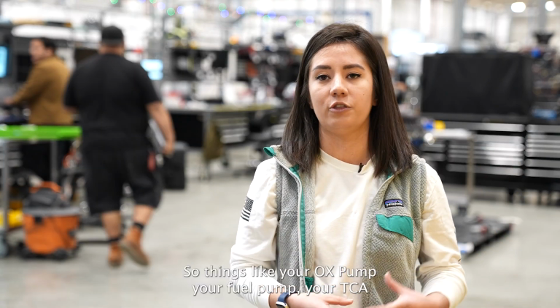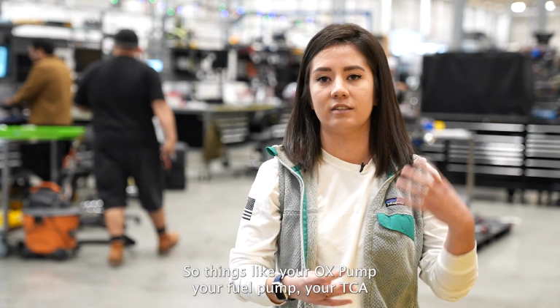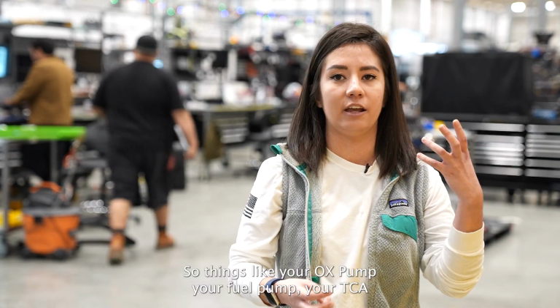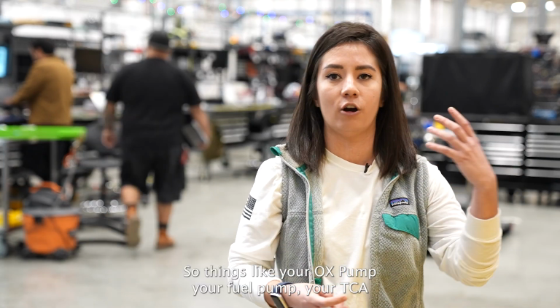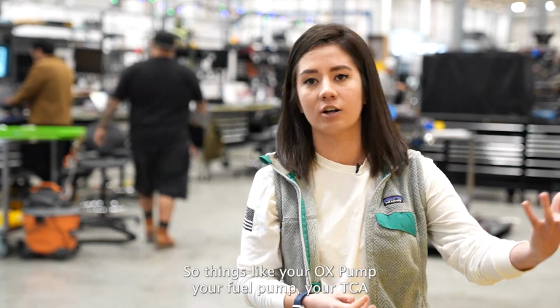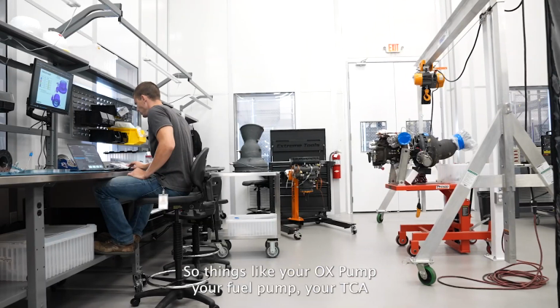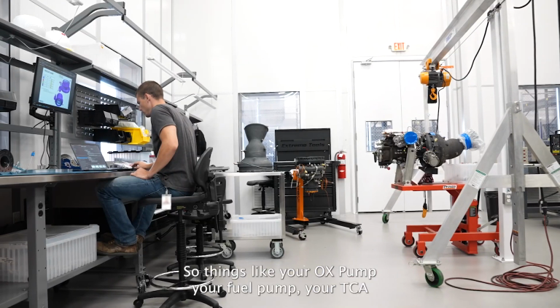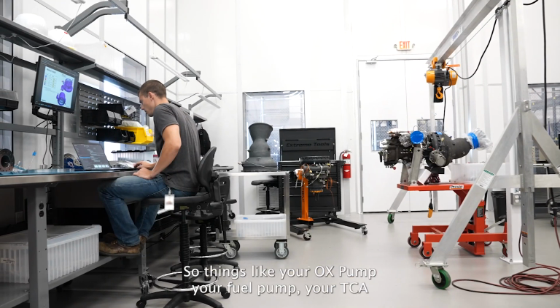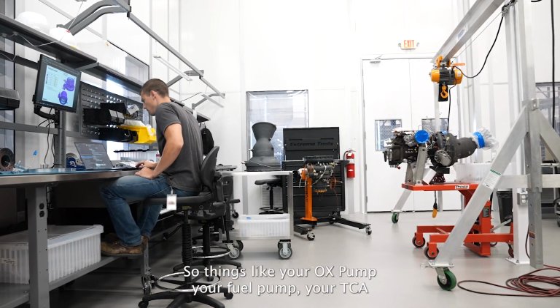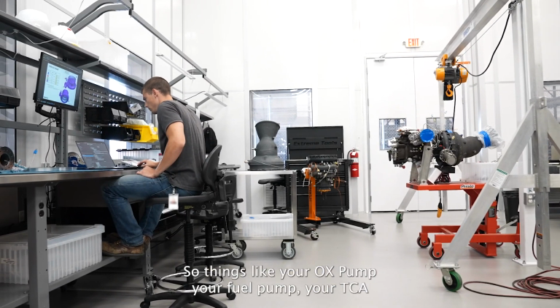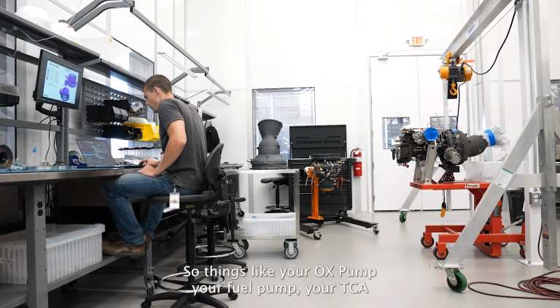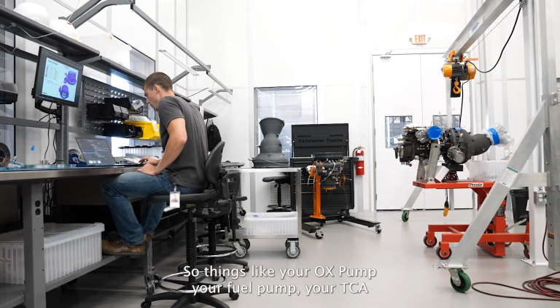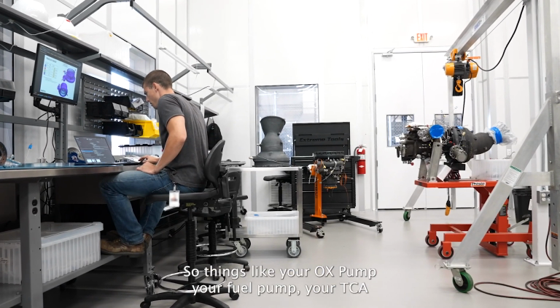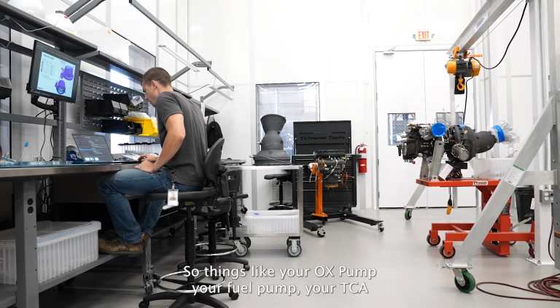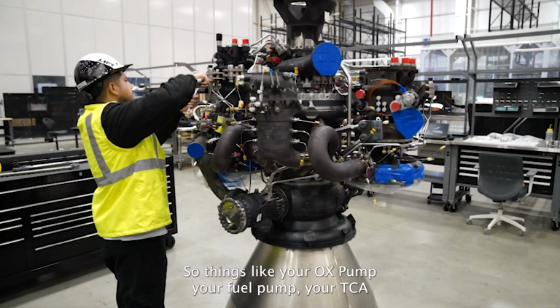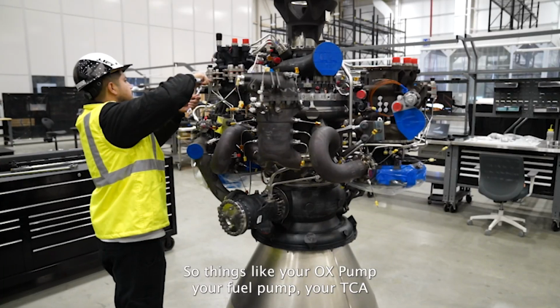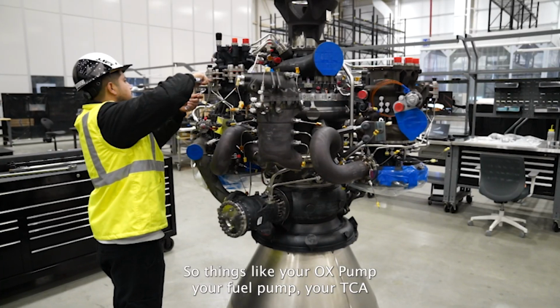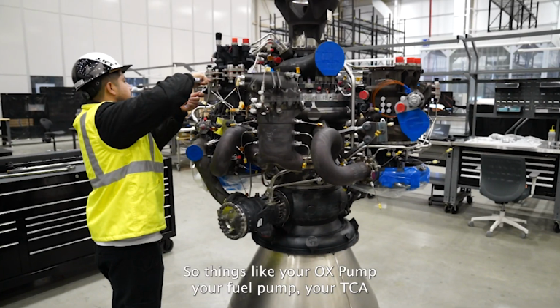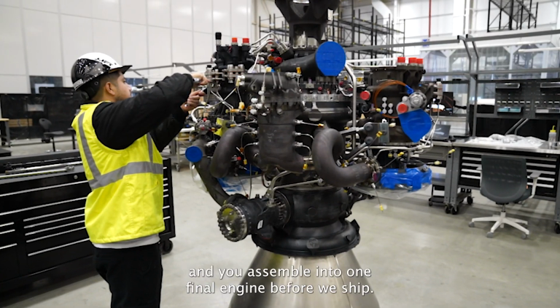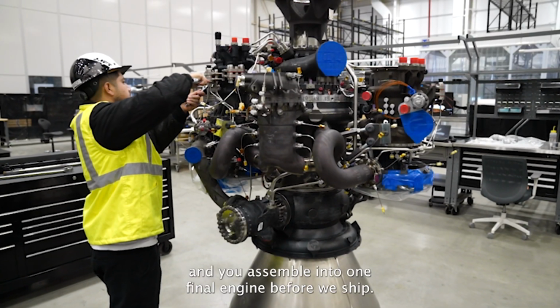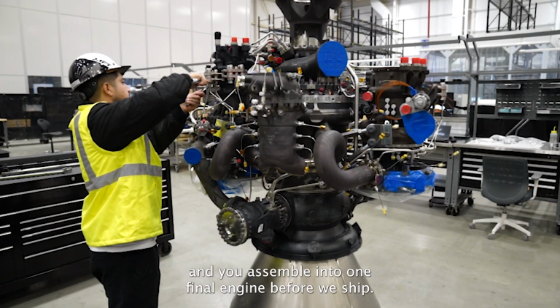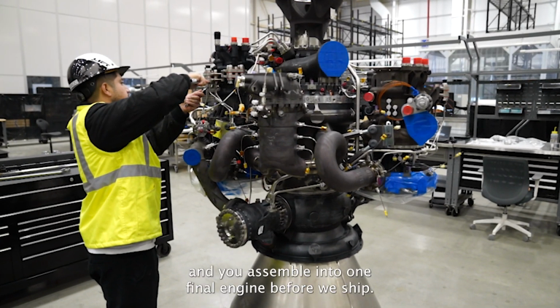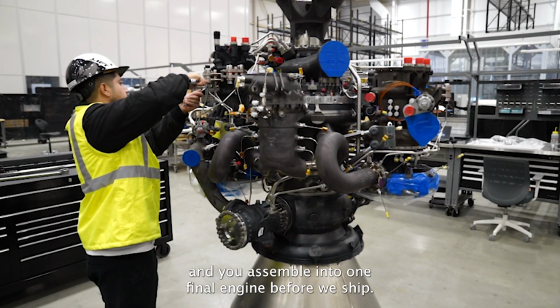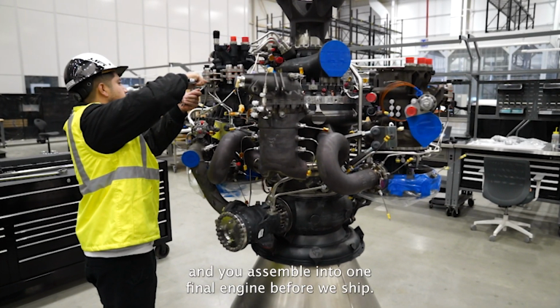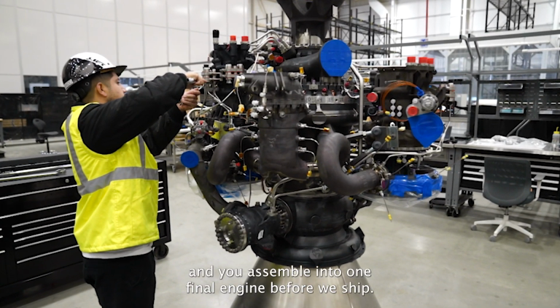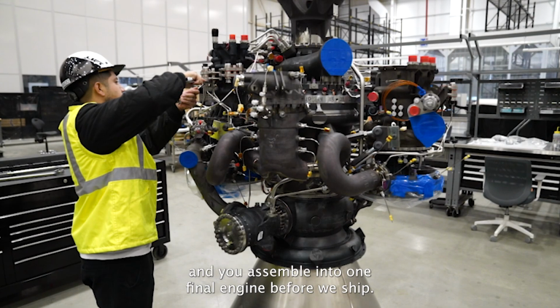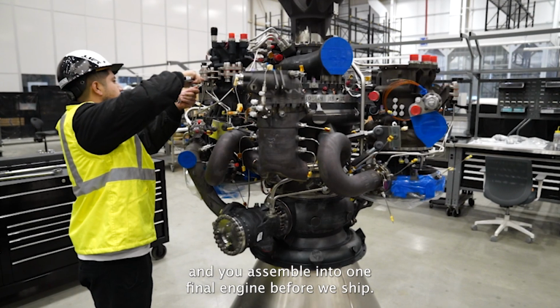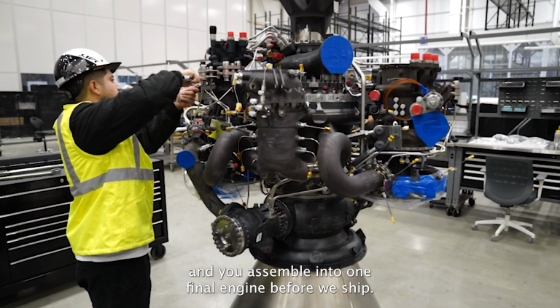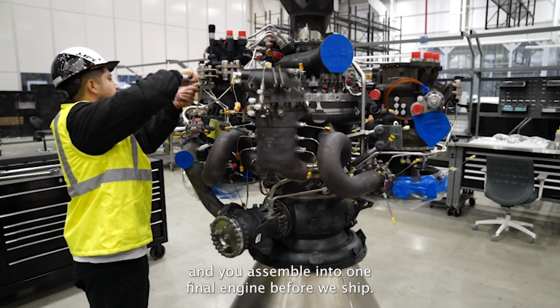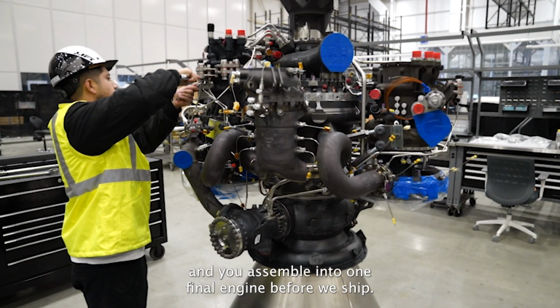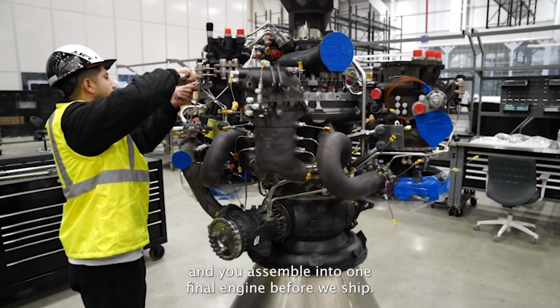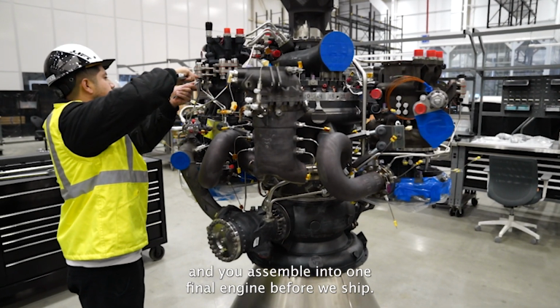Final assembly happens where we bring all of those sub-assemblies together — things like your aux pump and your fuel pump, your TCA — and you assemble into one final engine before we ship.